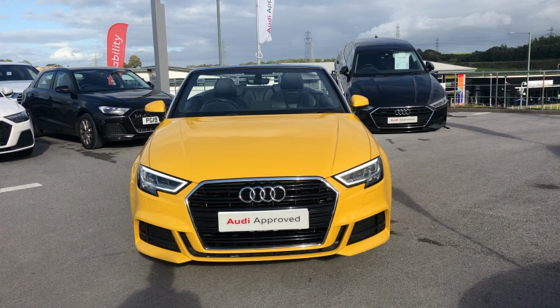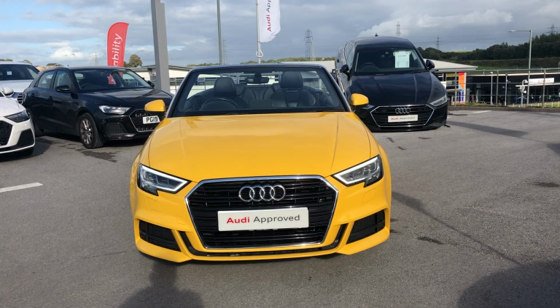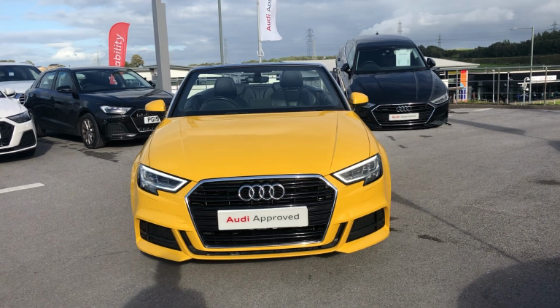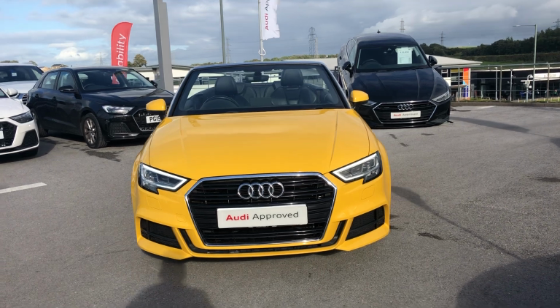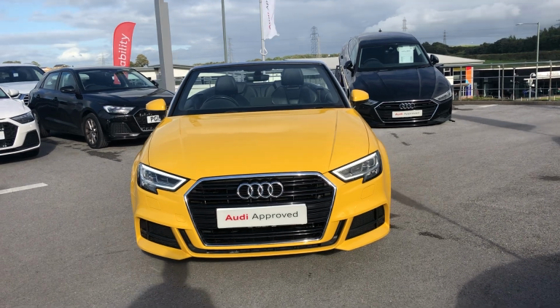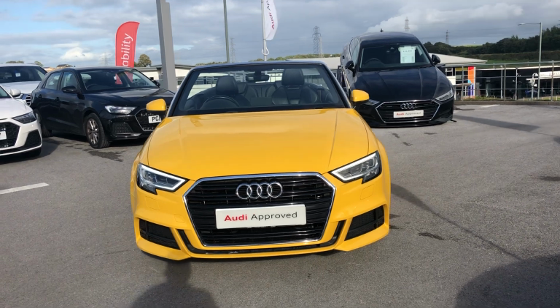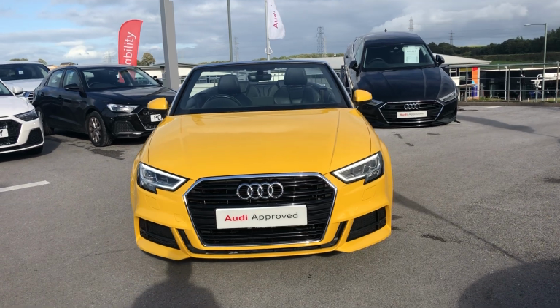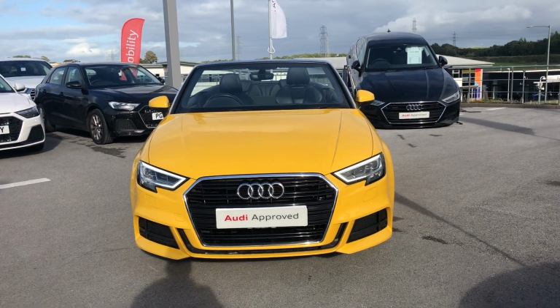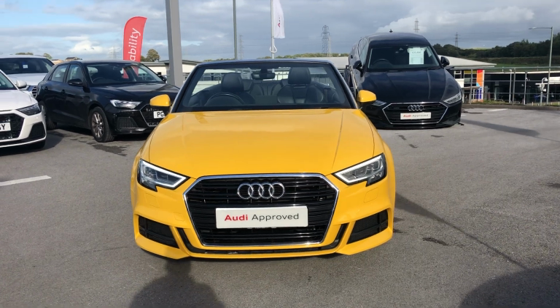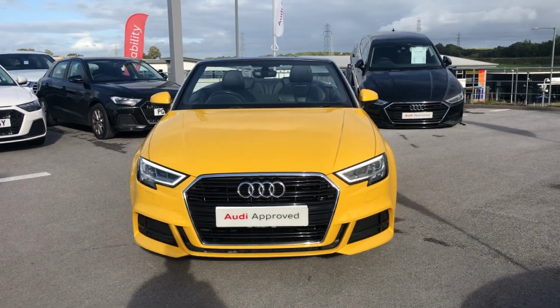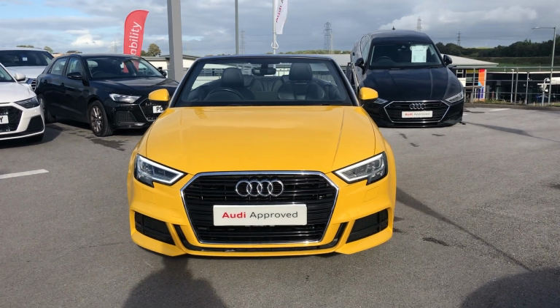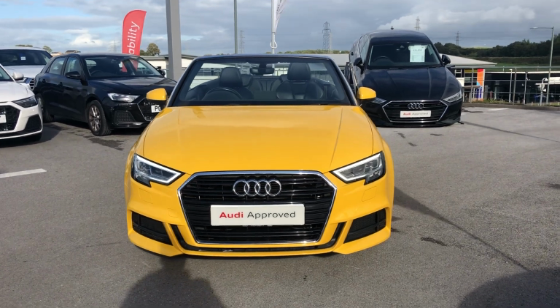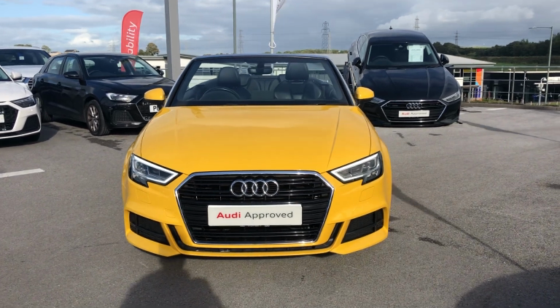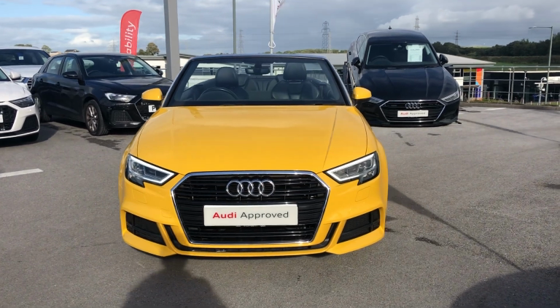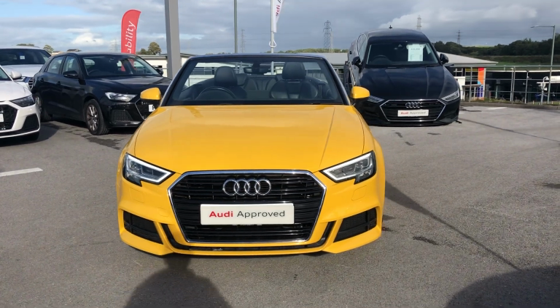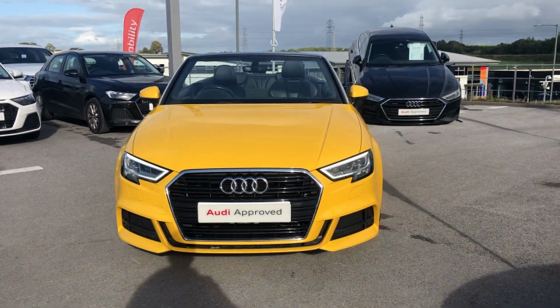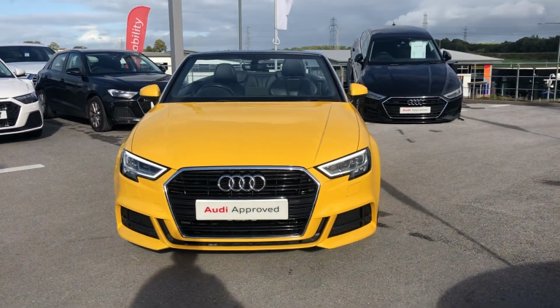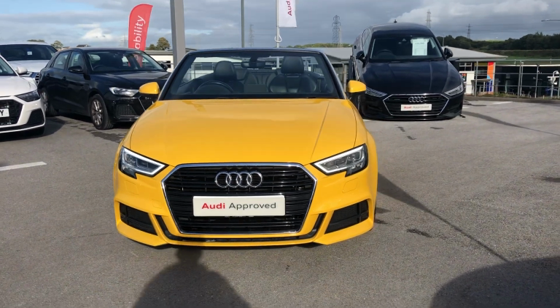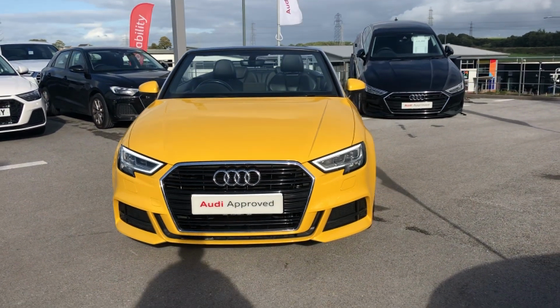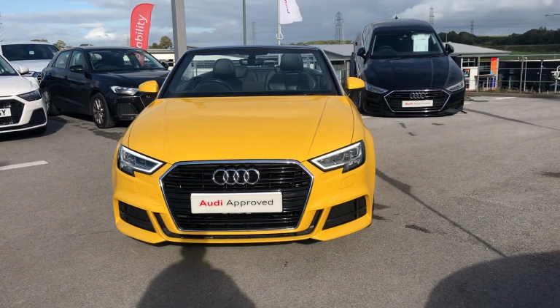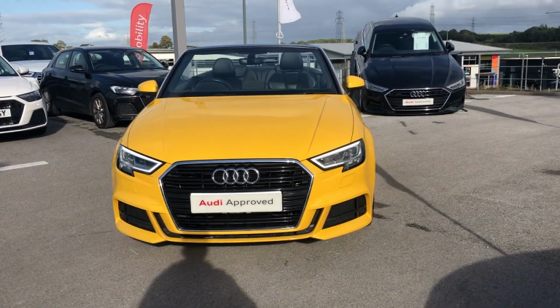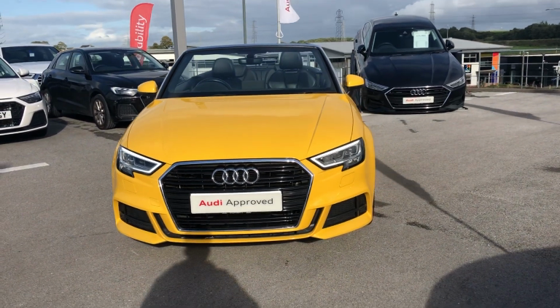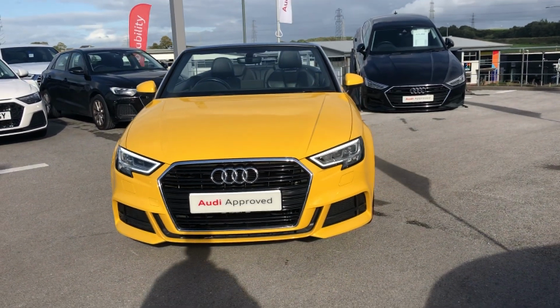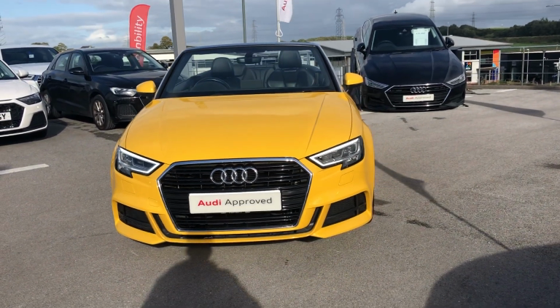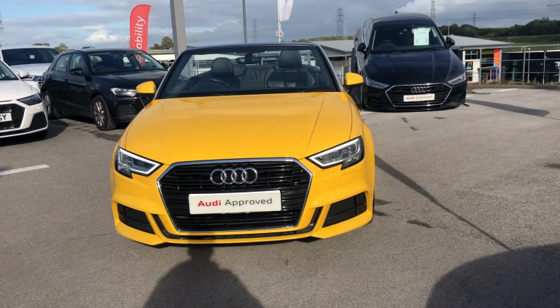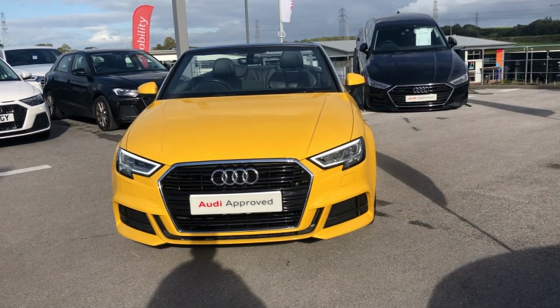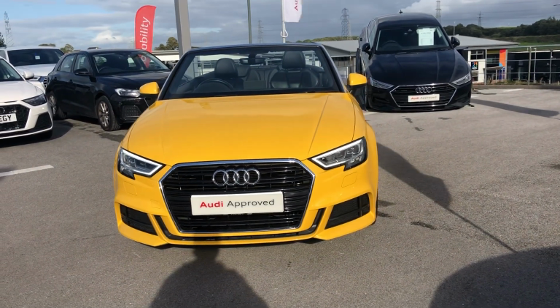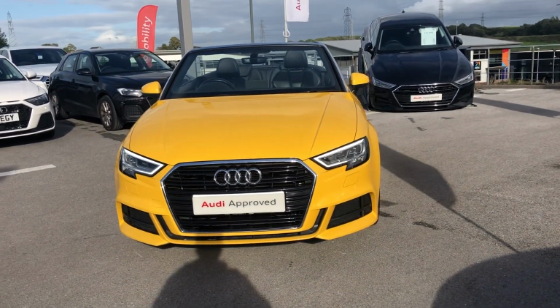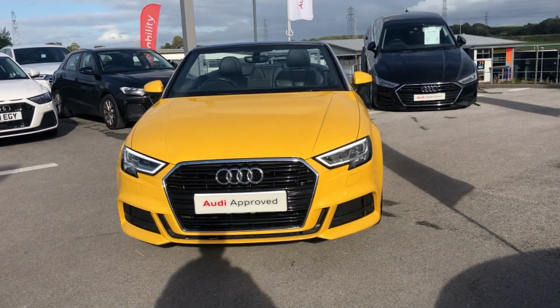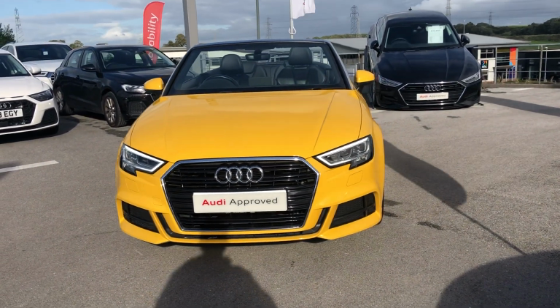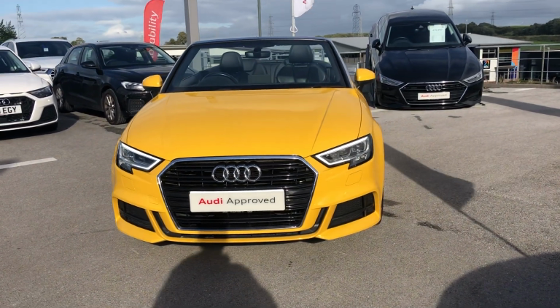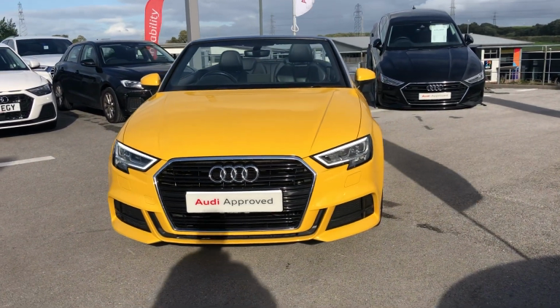Welcome to Blackburn Audi. My name is Elliot Danton and I'll be talking you through this Audi A3 Cabriolet.